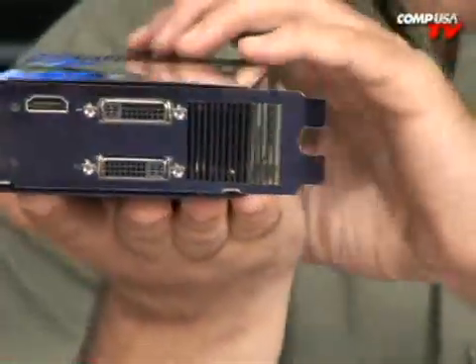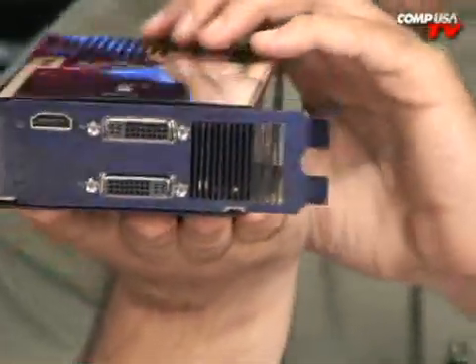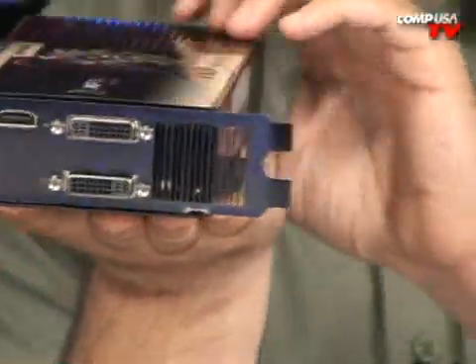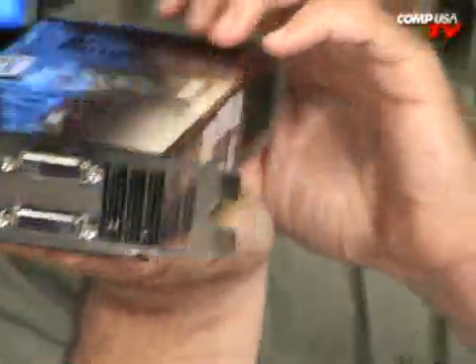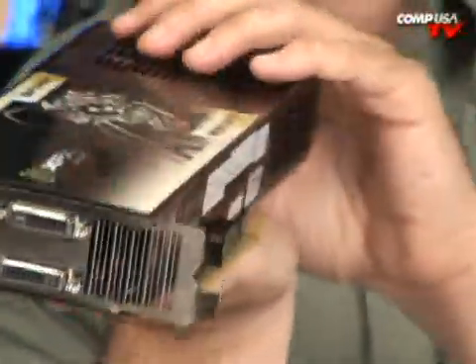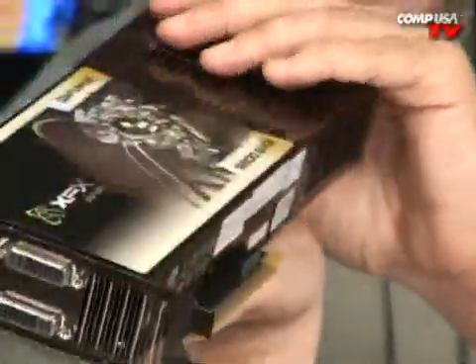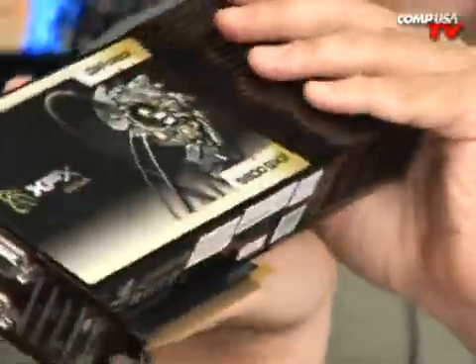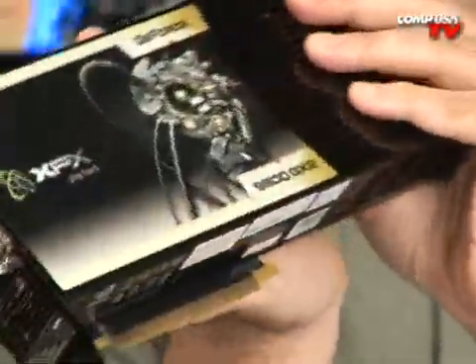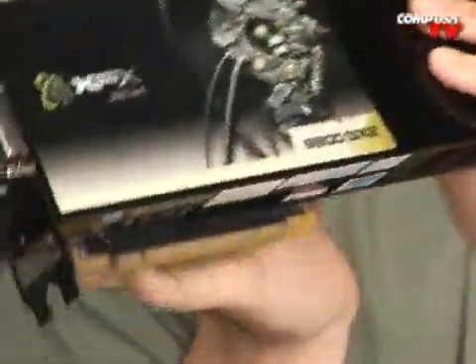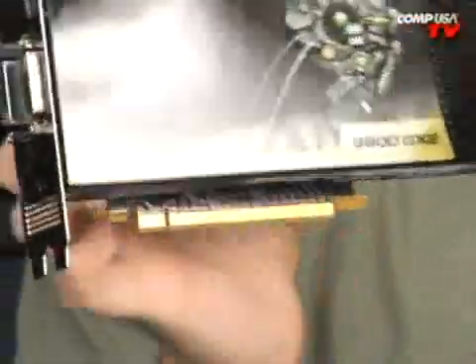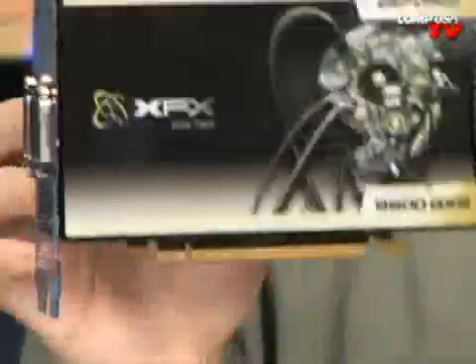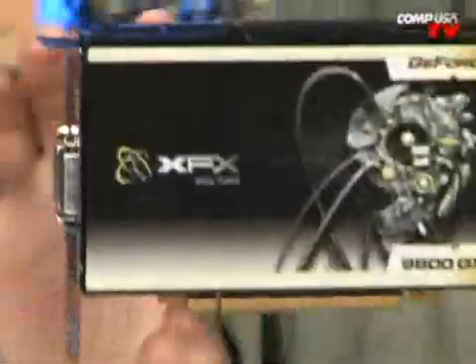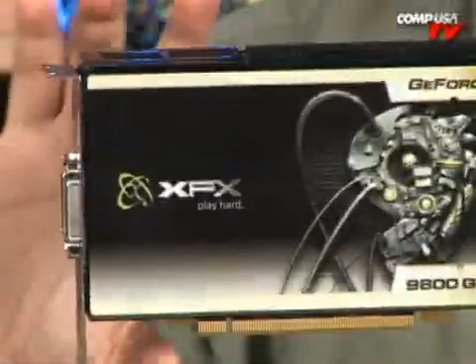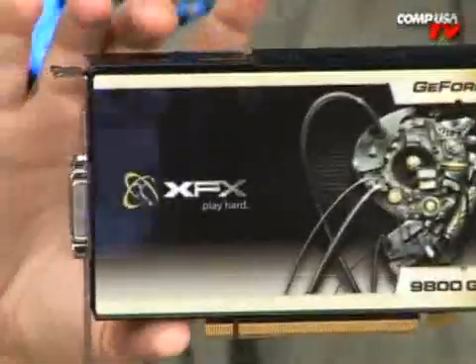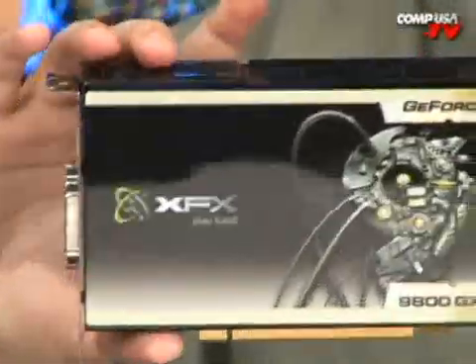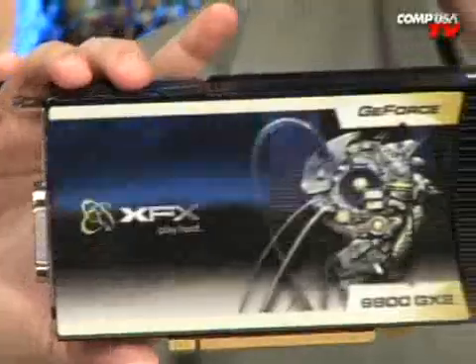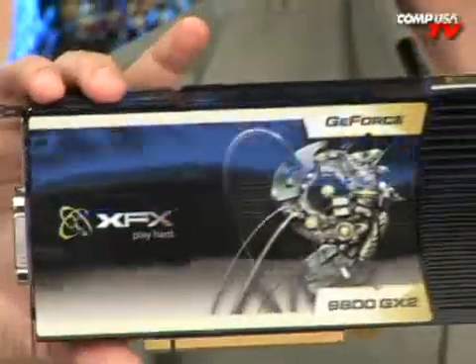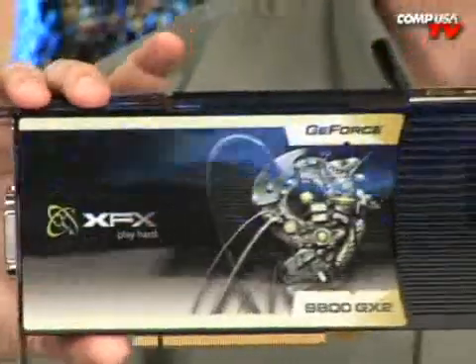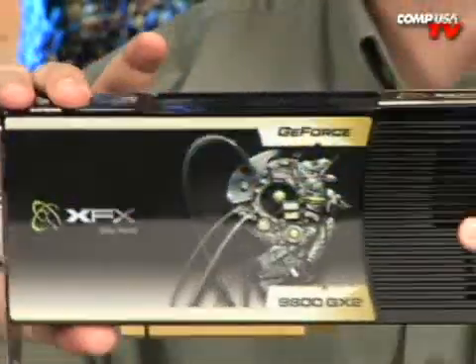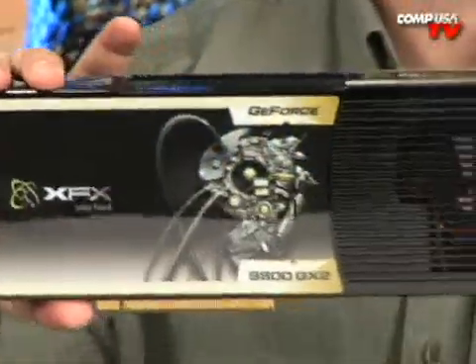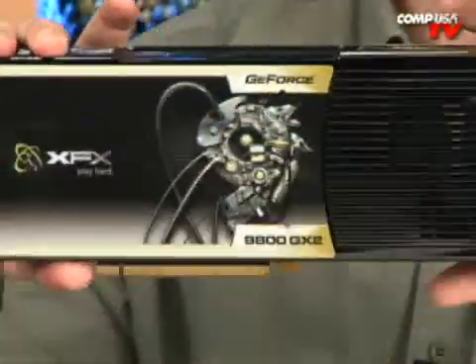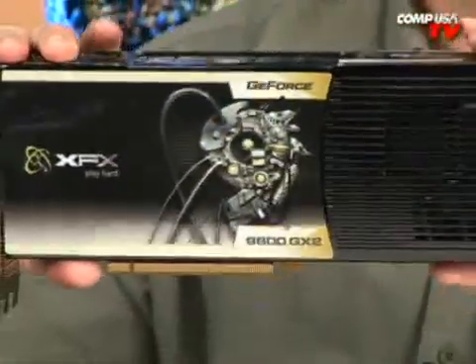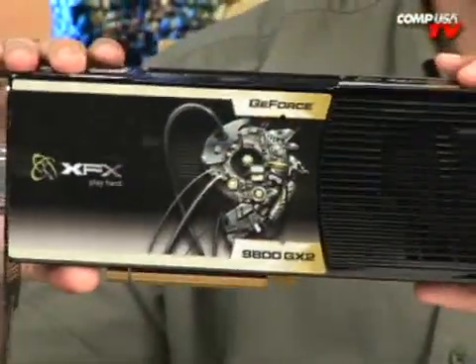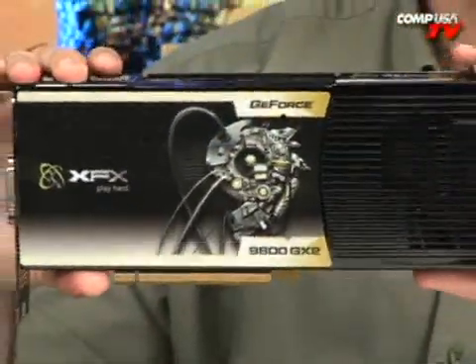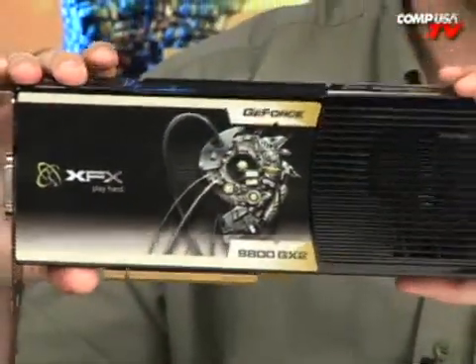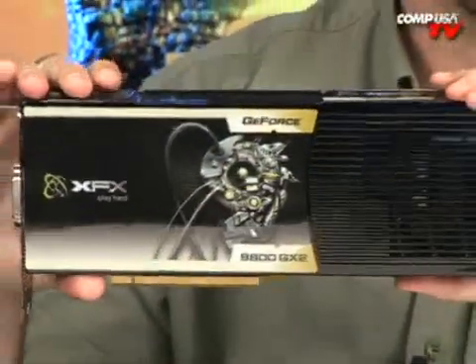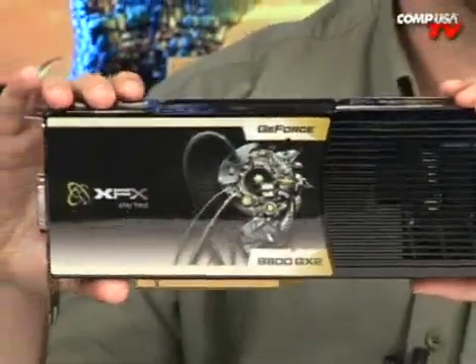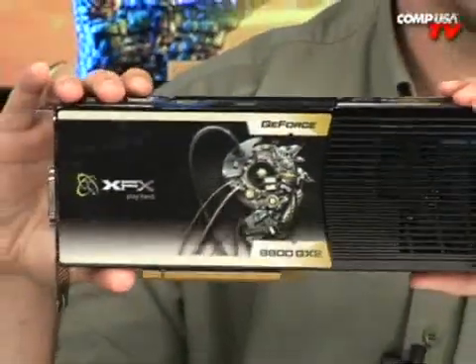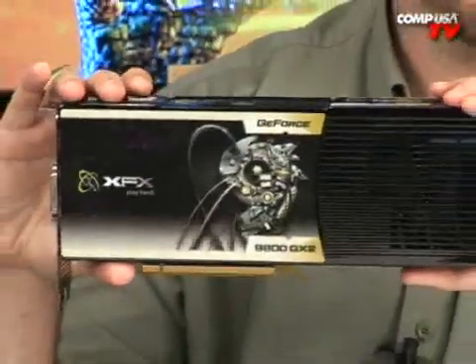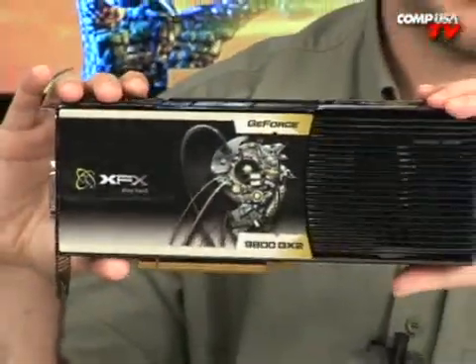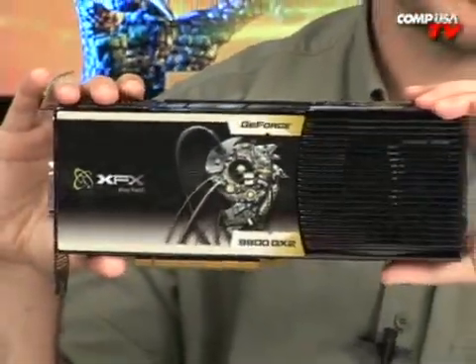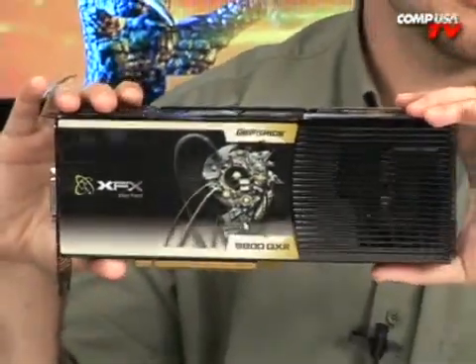If you've ever thought about playing some games on your 42-inch or 57-inch plasma or LCD, now you can — and you can do it at full HD, which makes me want to do a cartwheel, but I won't because I hurt my back last week.